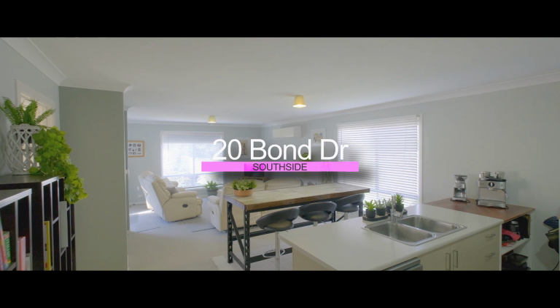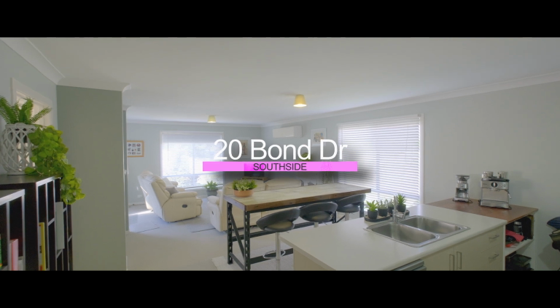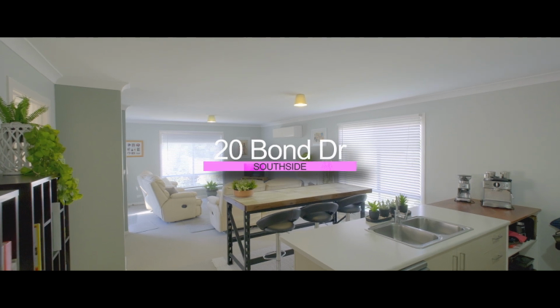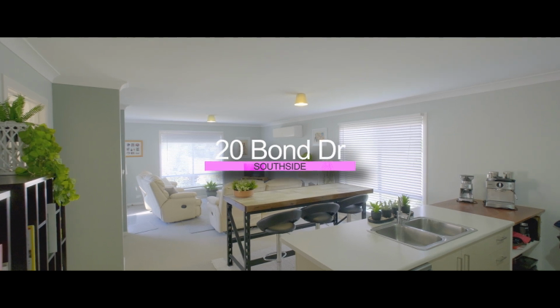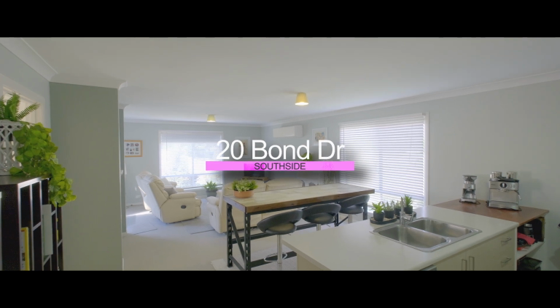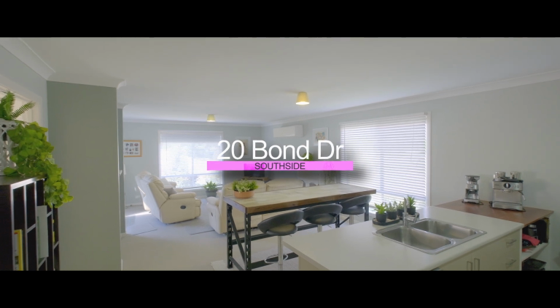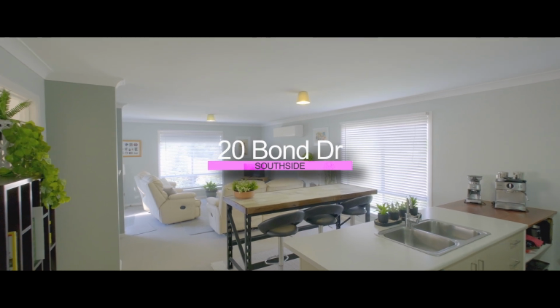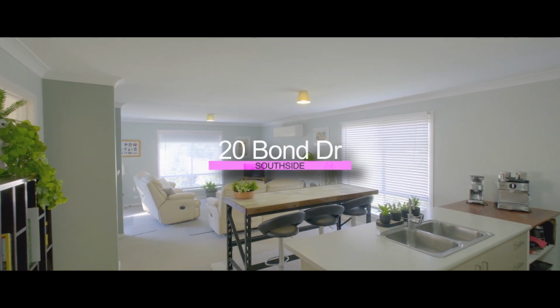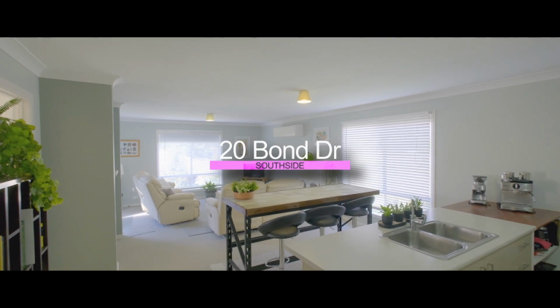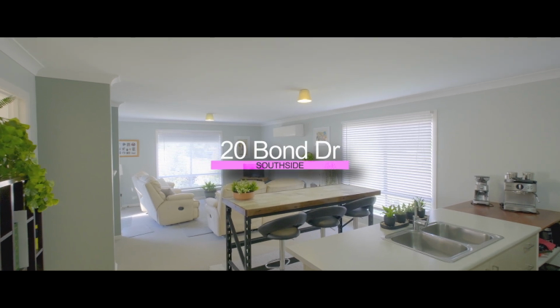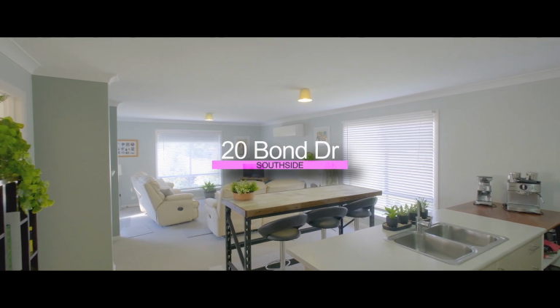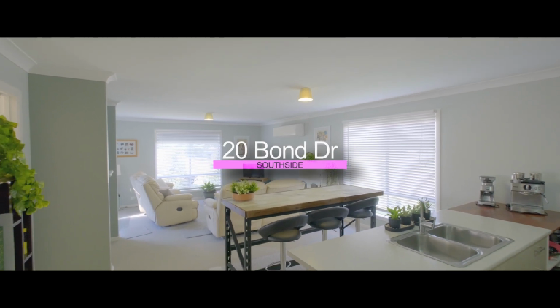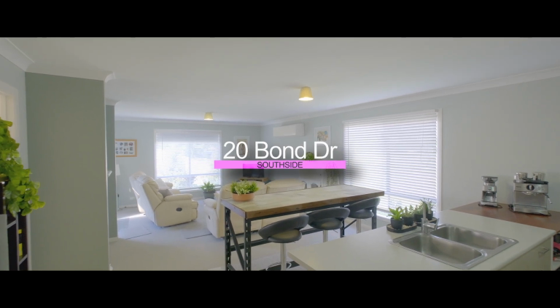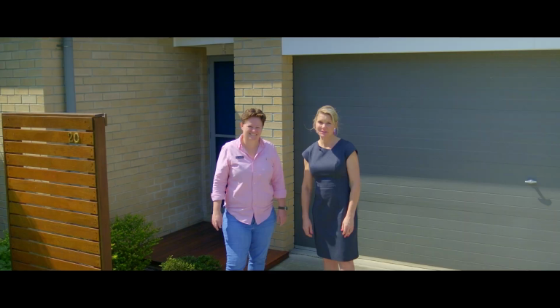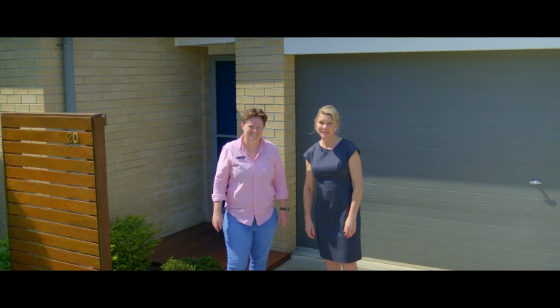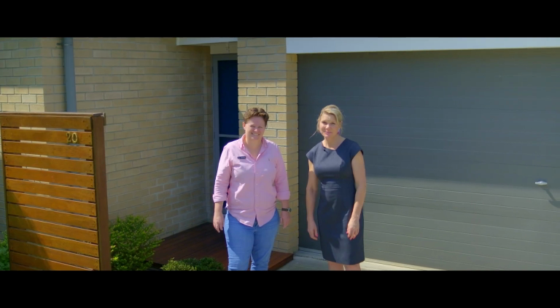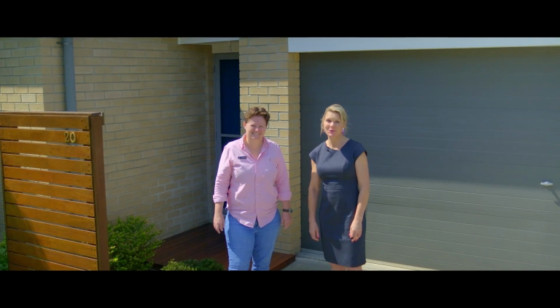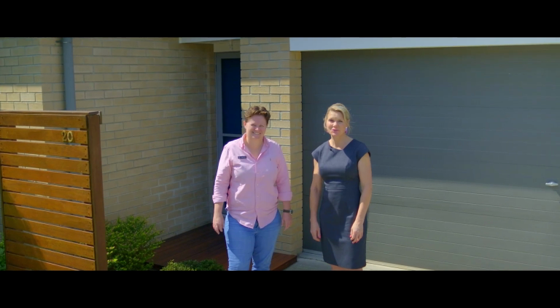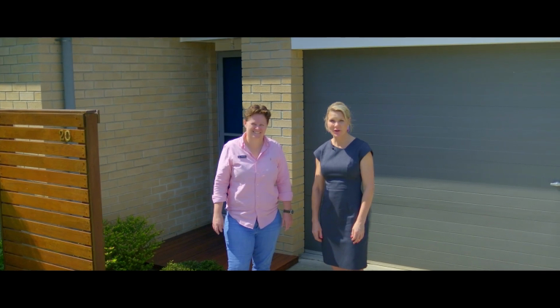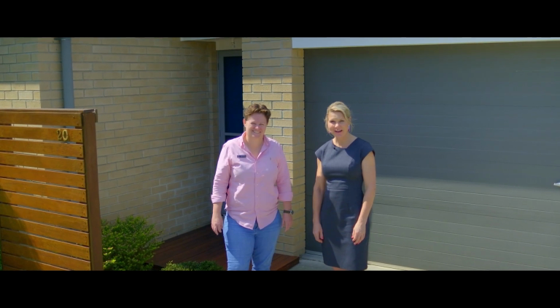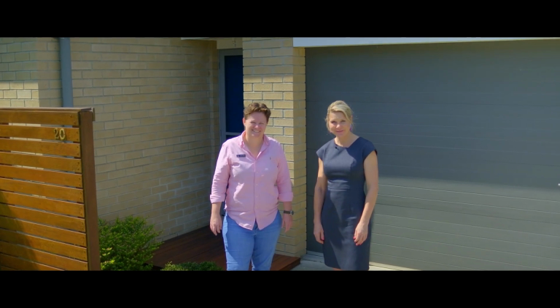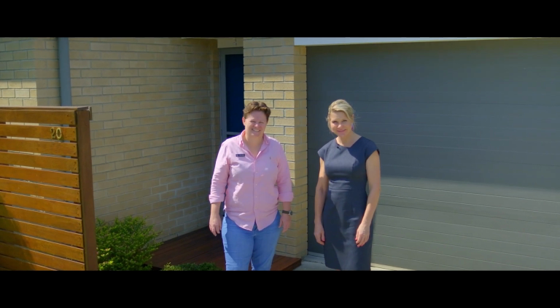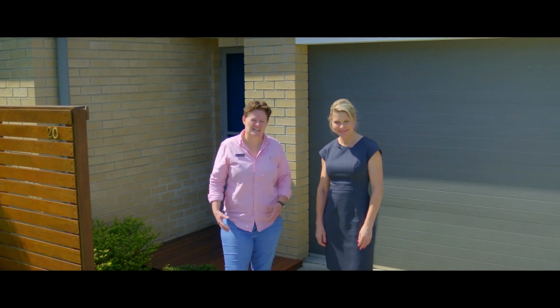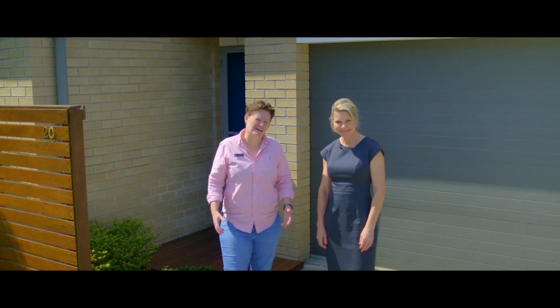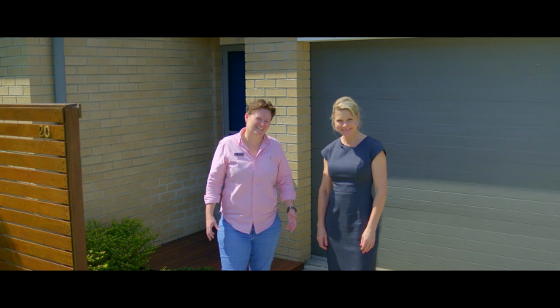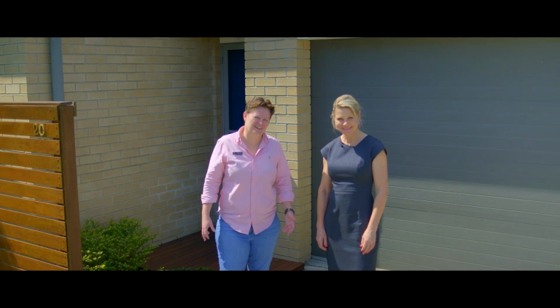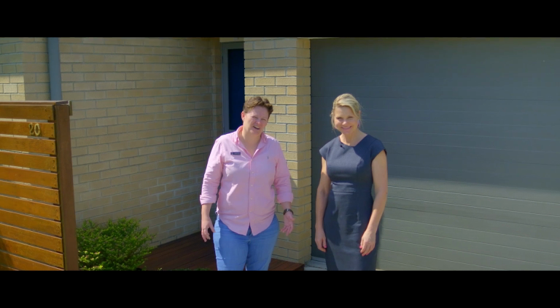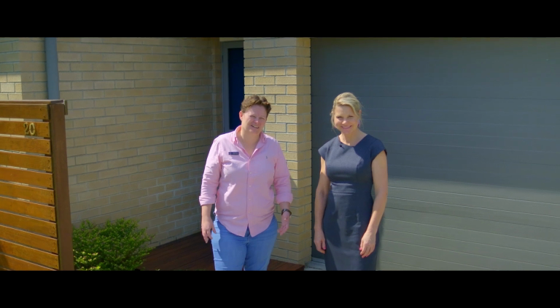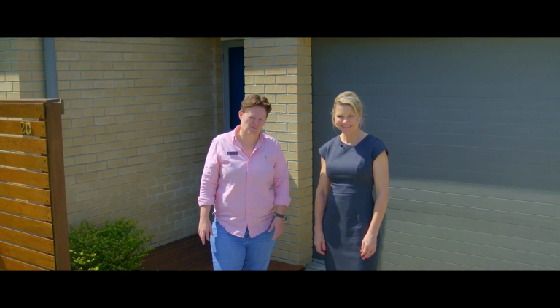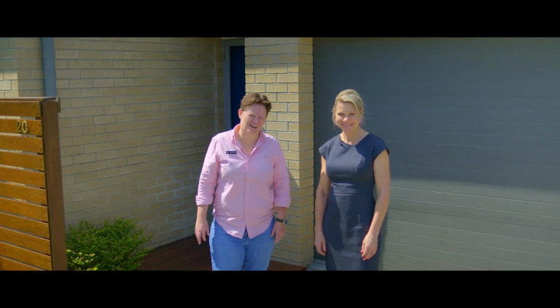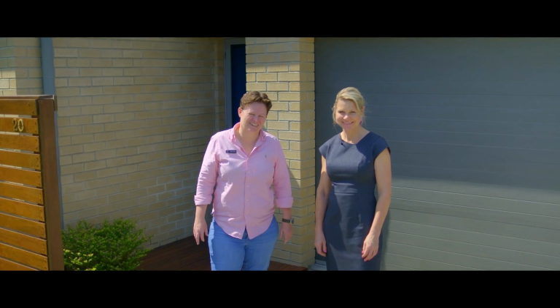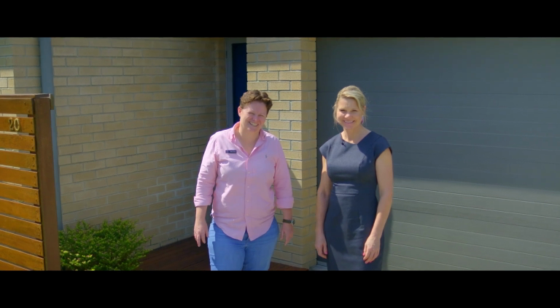Hi Ron, Tina and Steph from Anchor Realty. Welcome to 20 Bond Drive, an immaculate home in a quiet area.